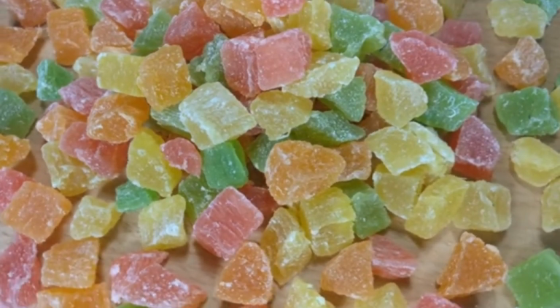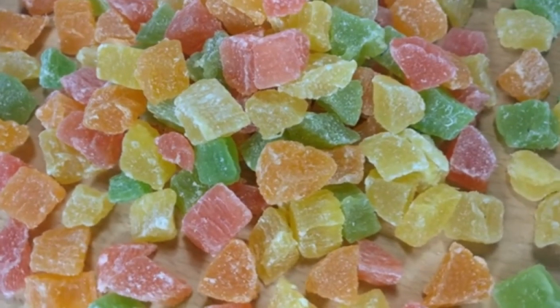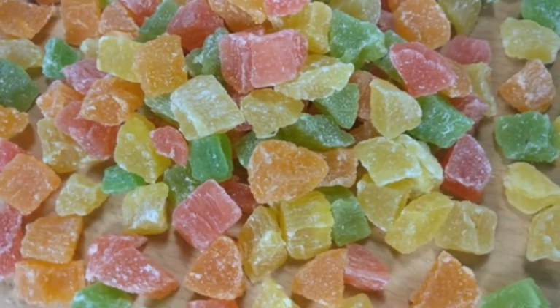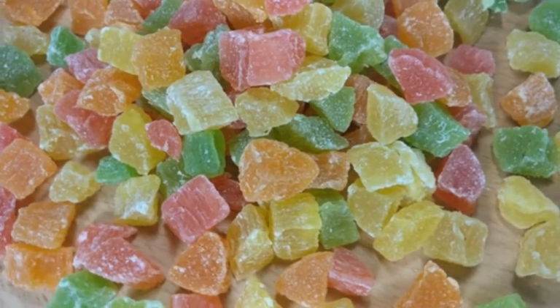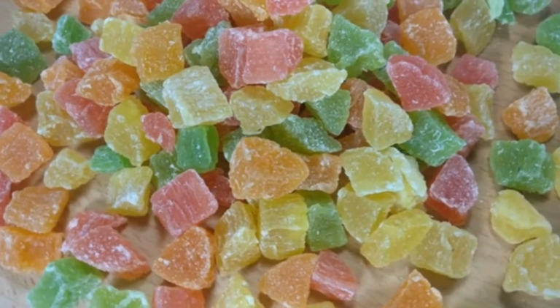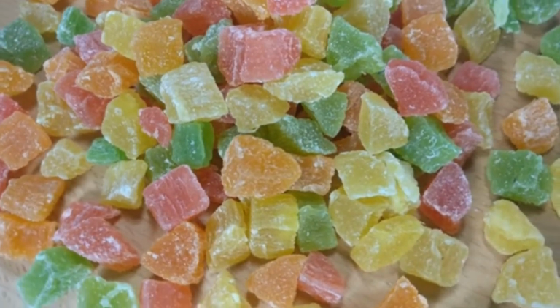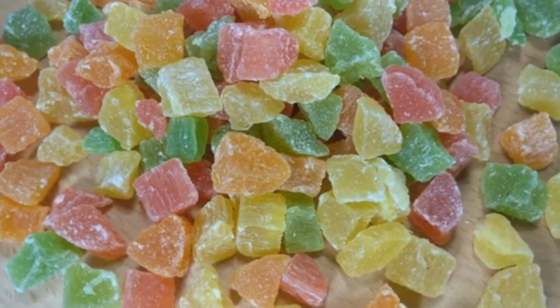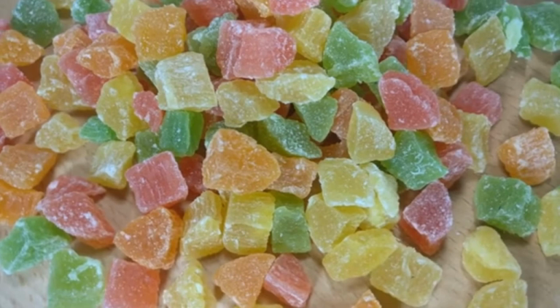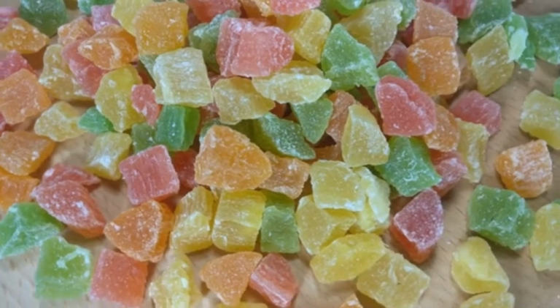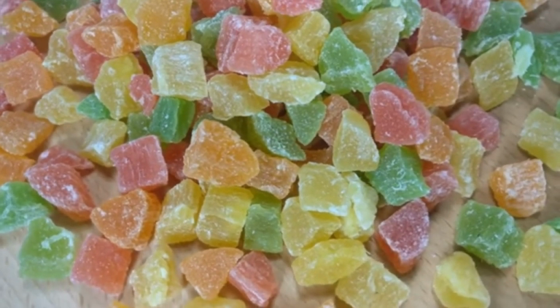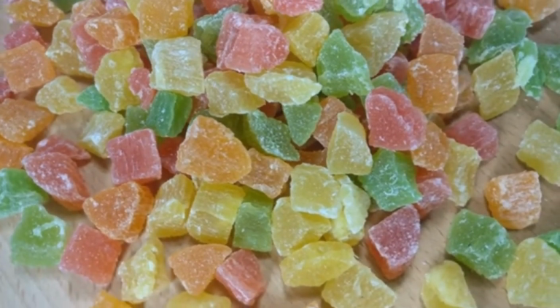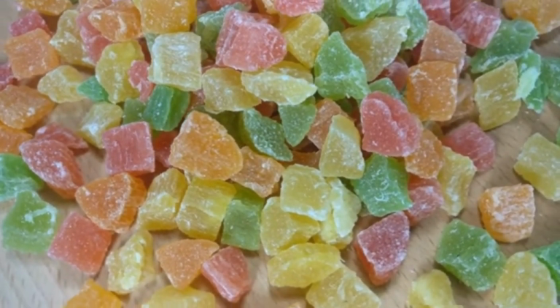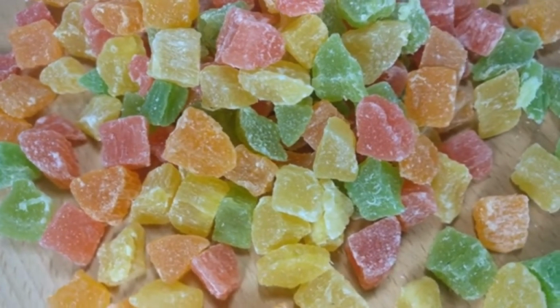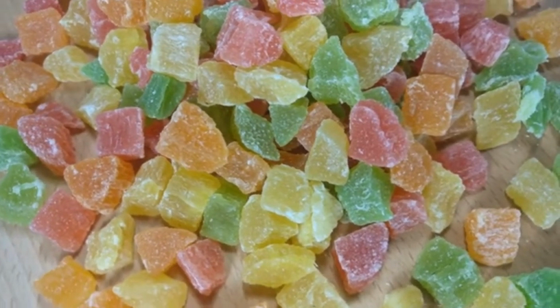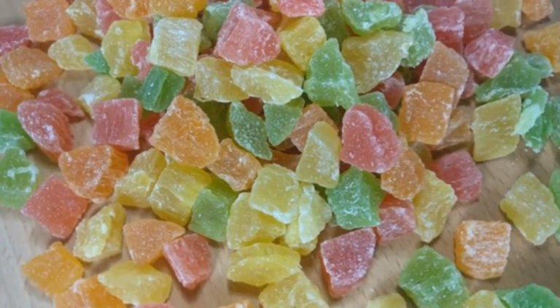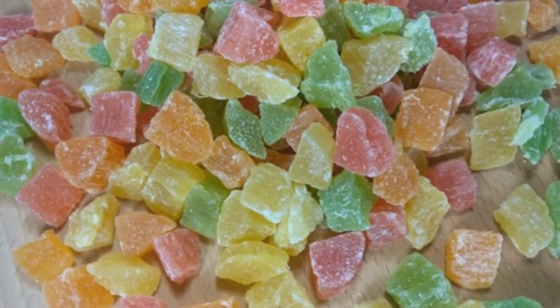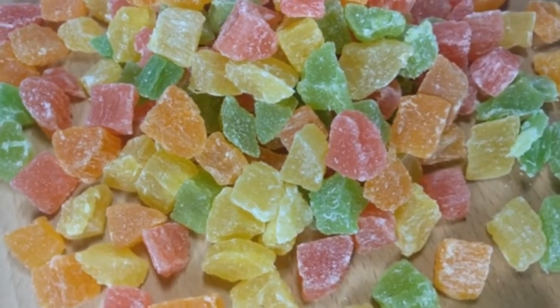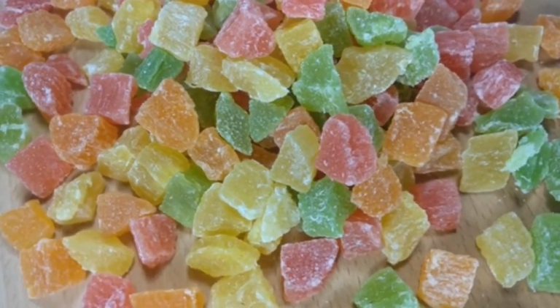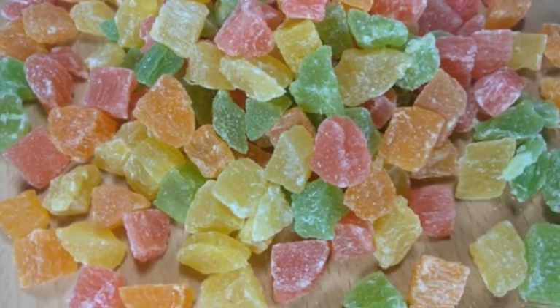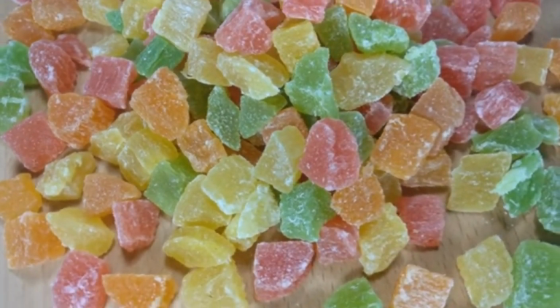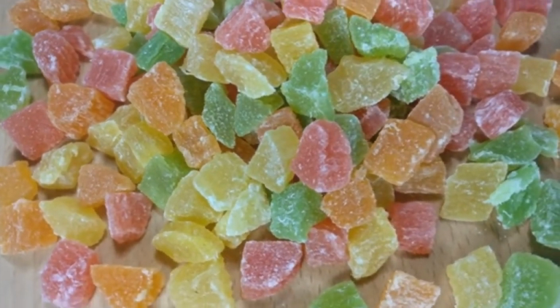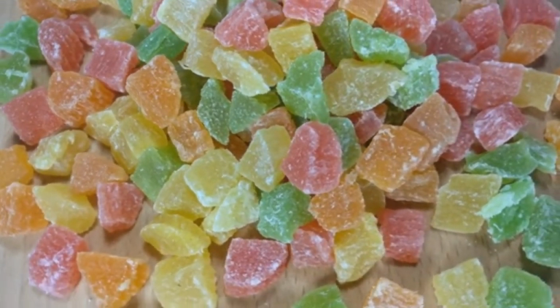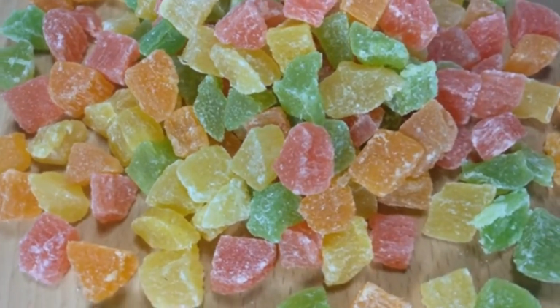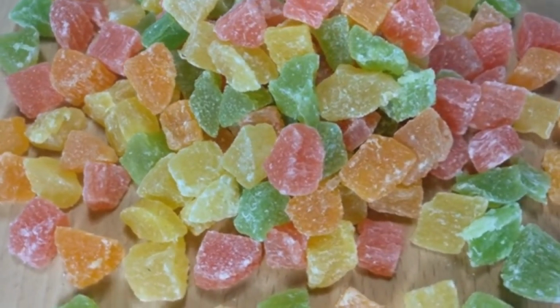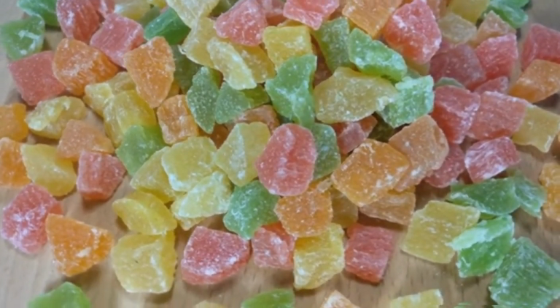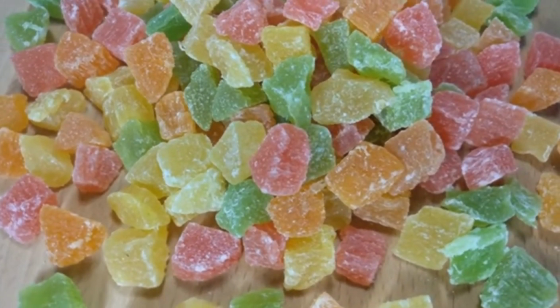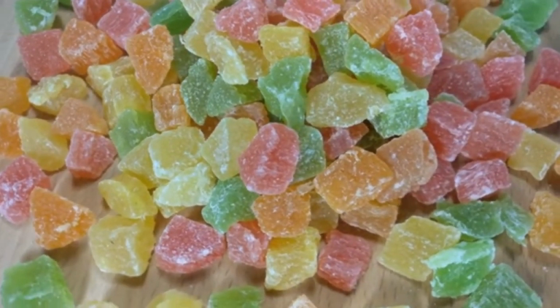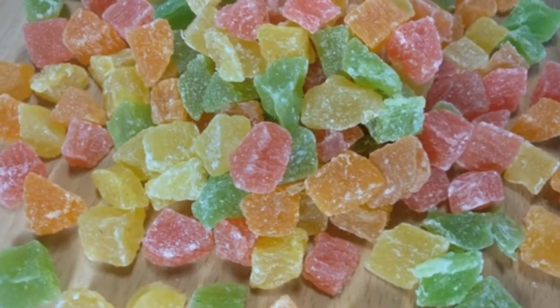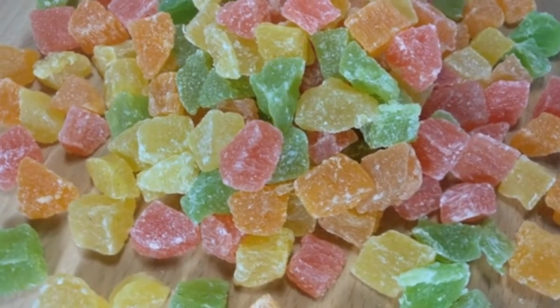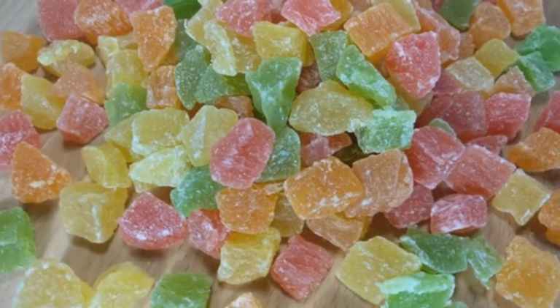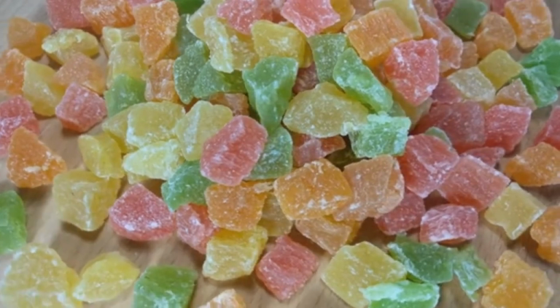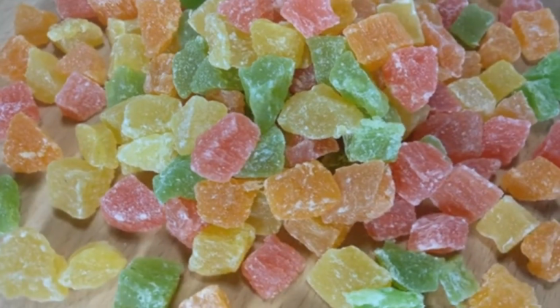Vegetarian gelatin desserts, on the other hand, are commonly available and made from plant-based gums or seaweeds like agar or carrageenan.